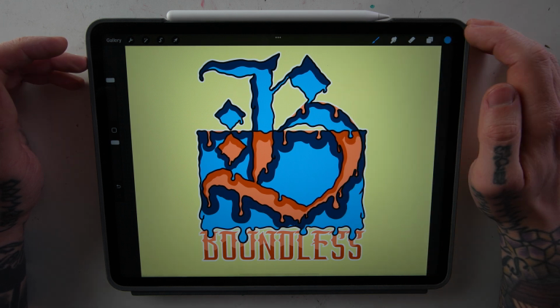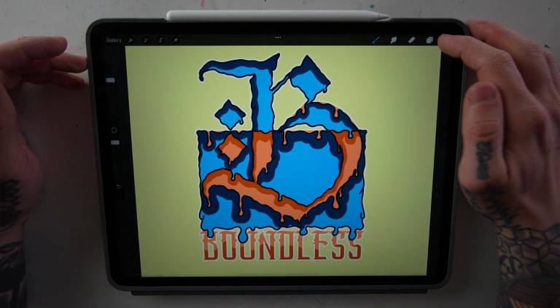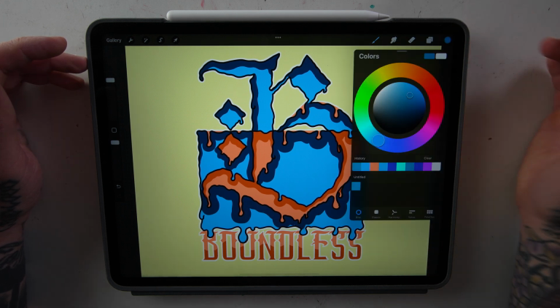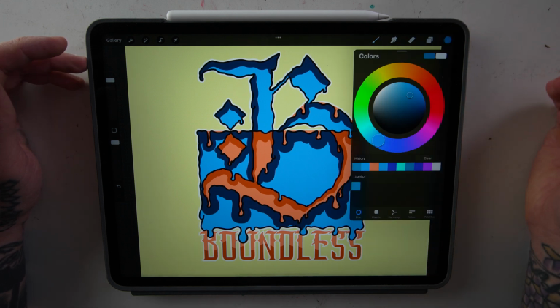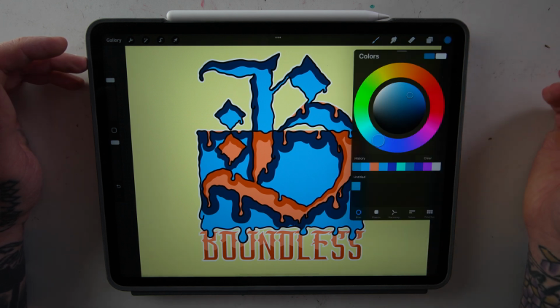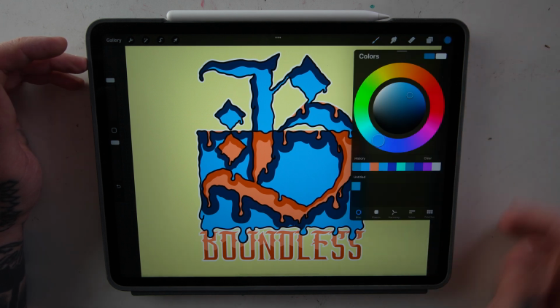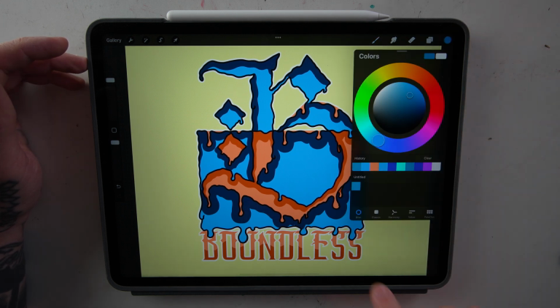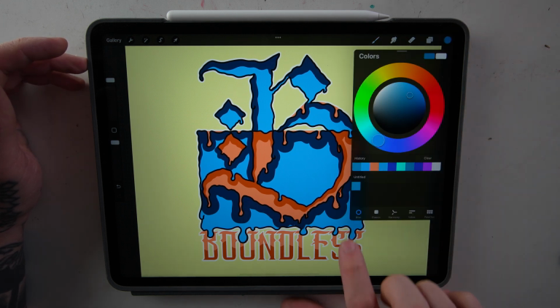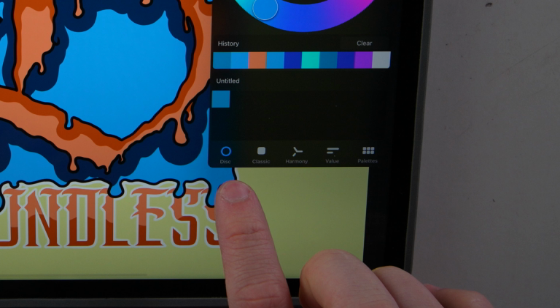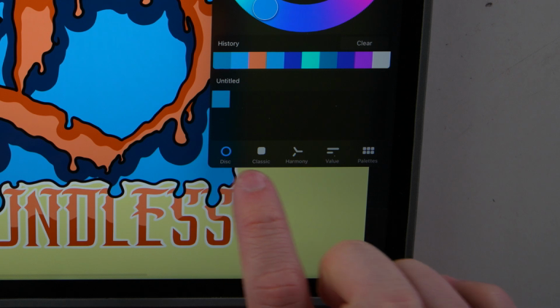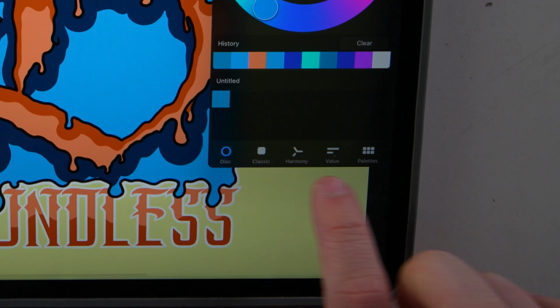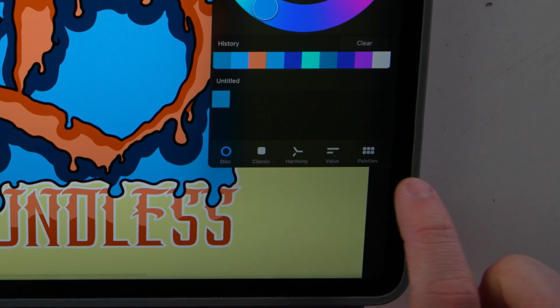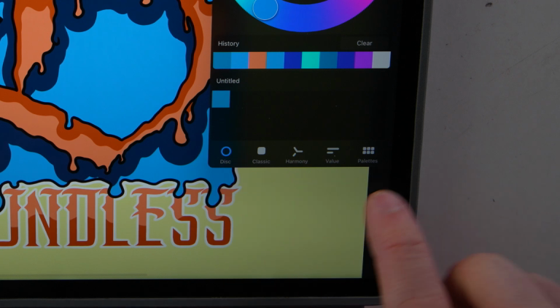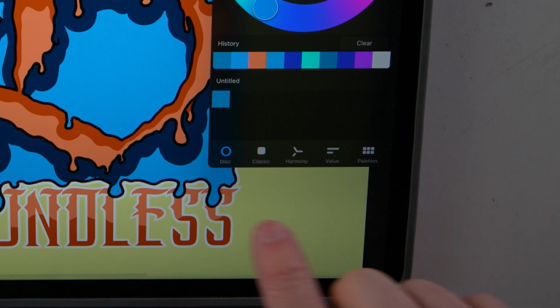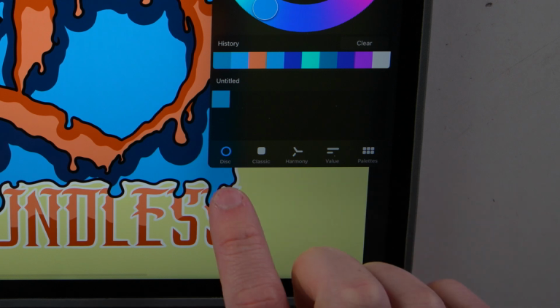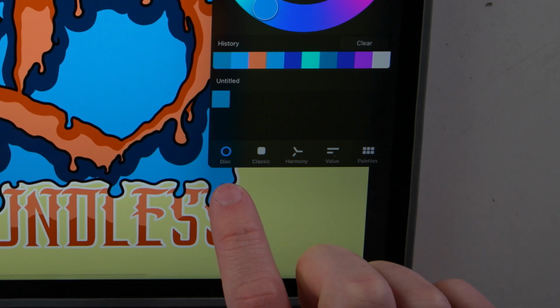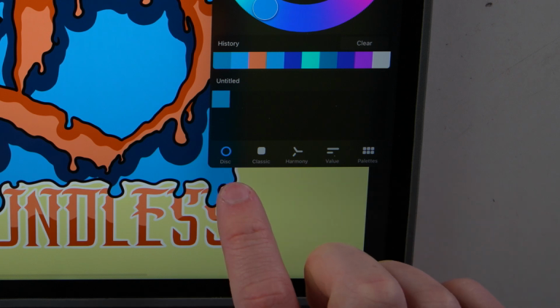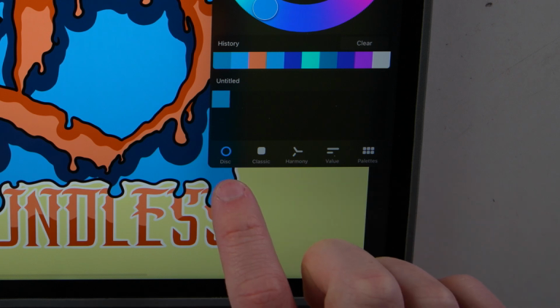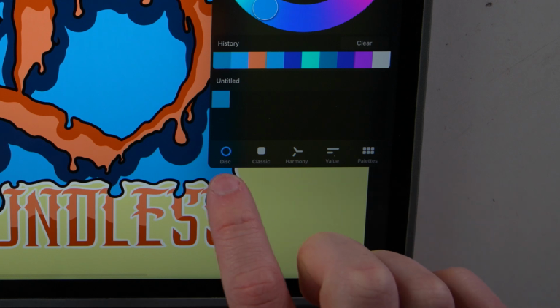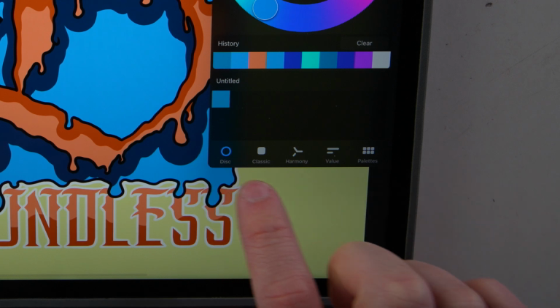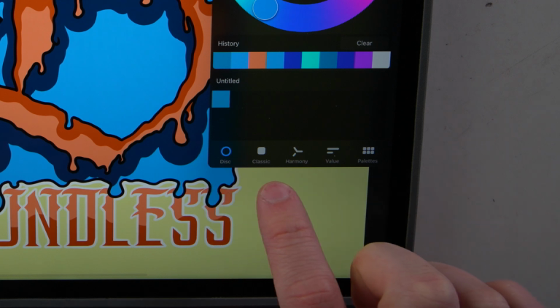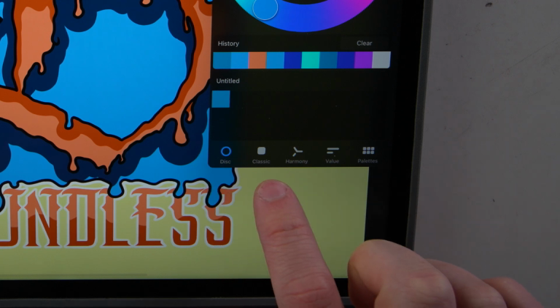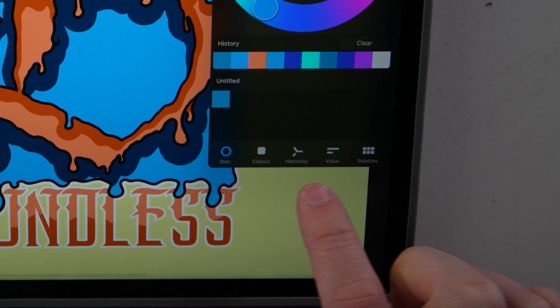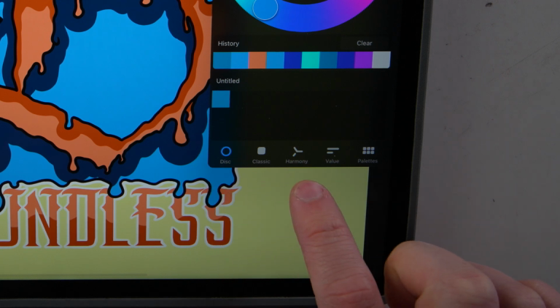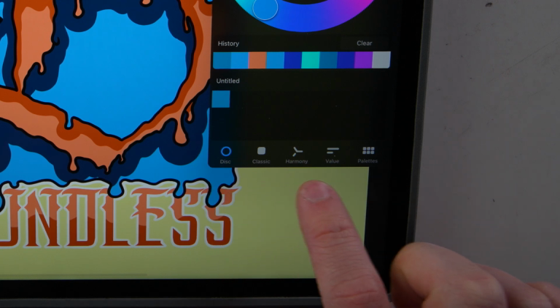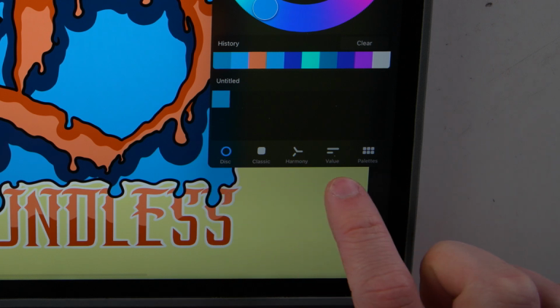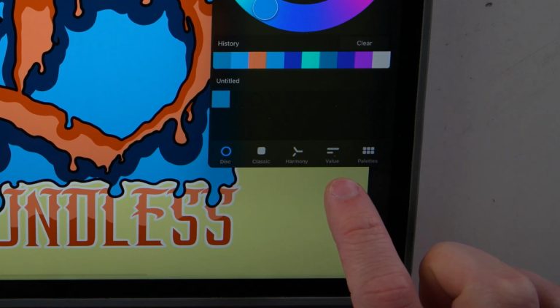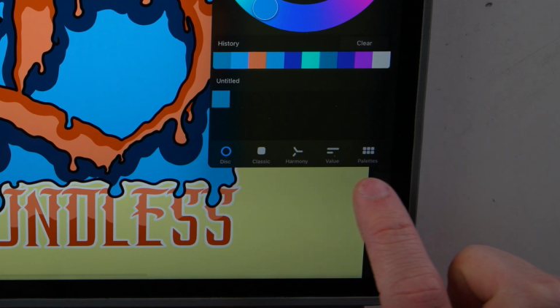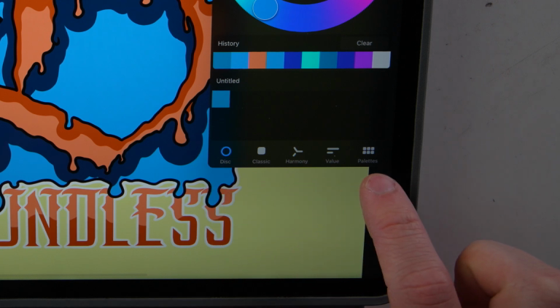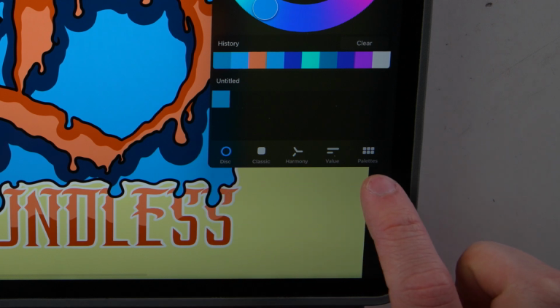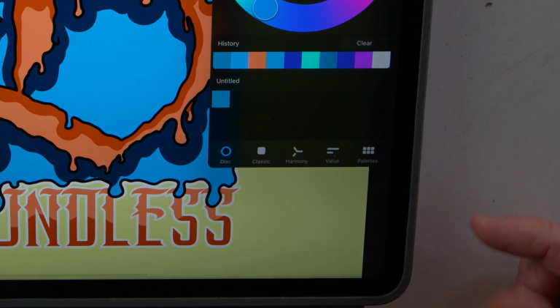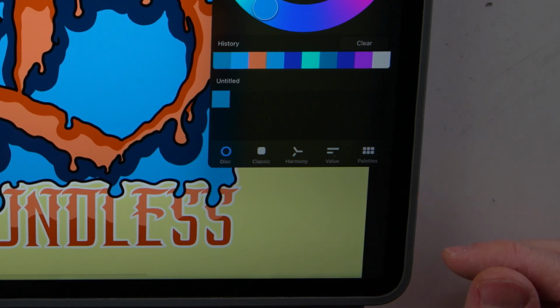Once you open up the palette menu, there are five different tabs down here that we're going to use: Disk, Classic, Harmony, Value, and Palettes.